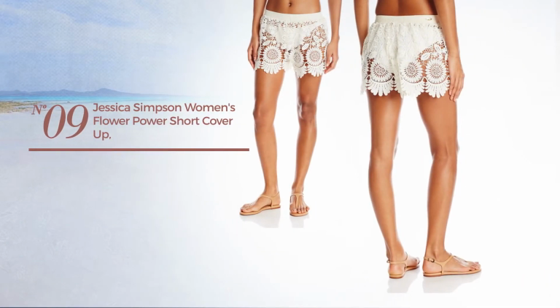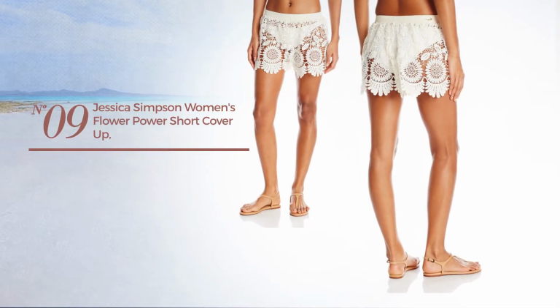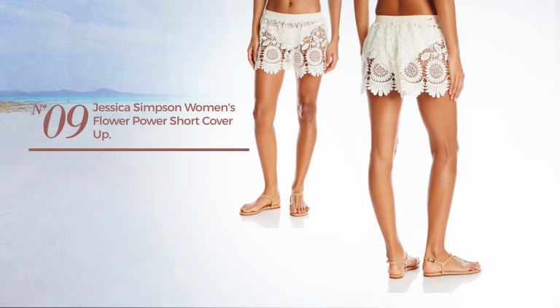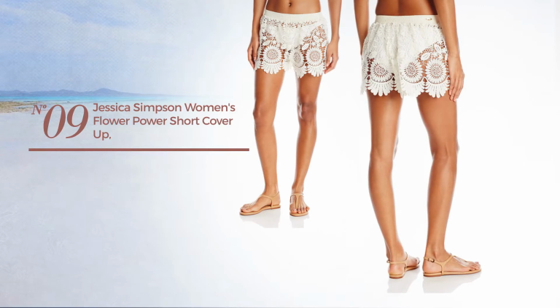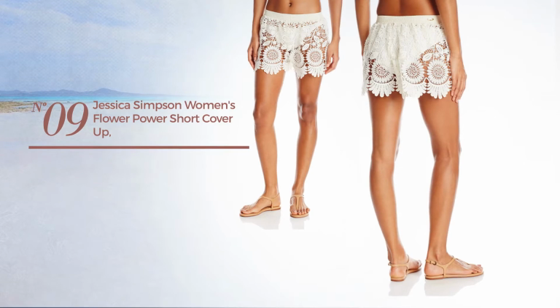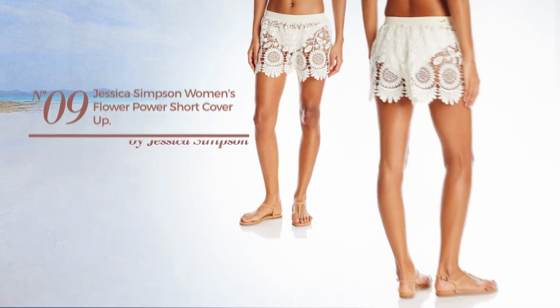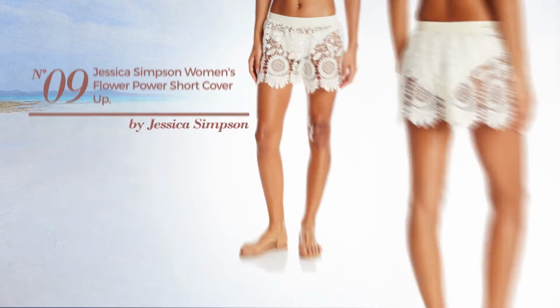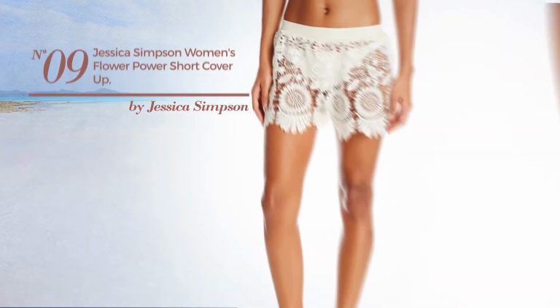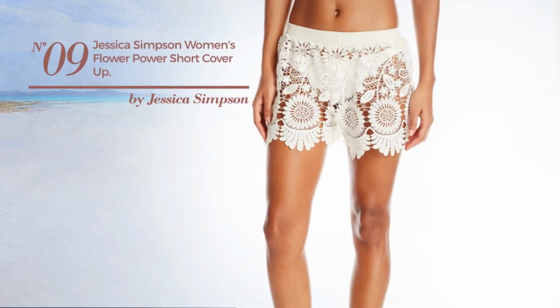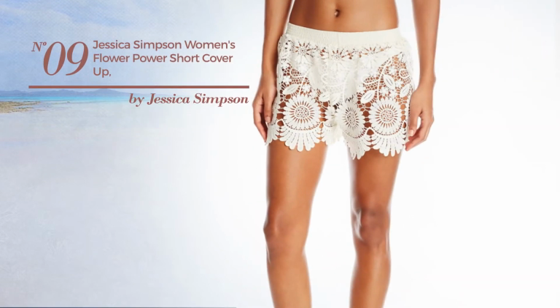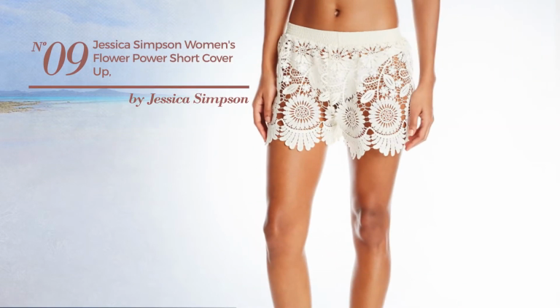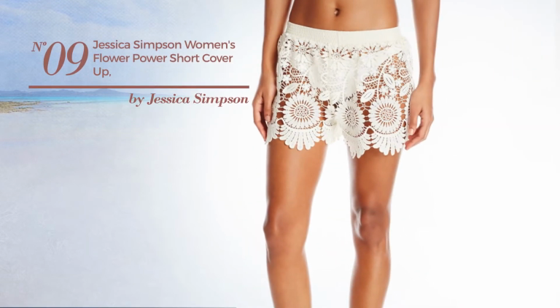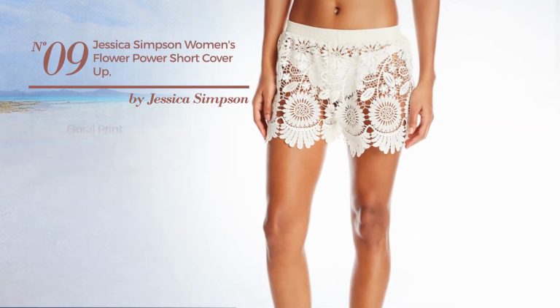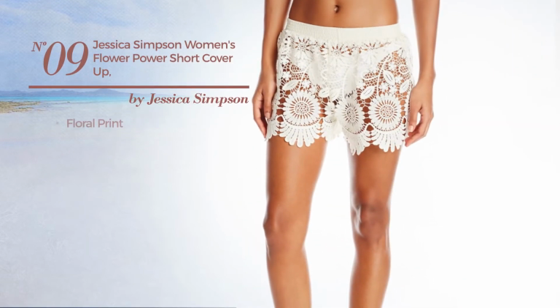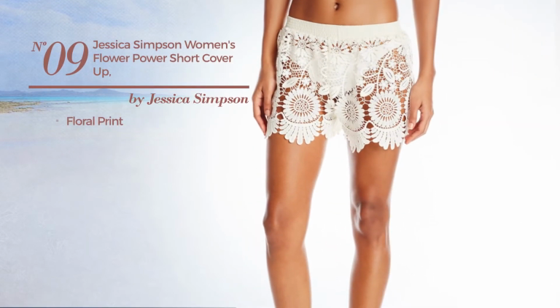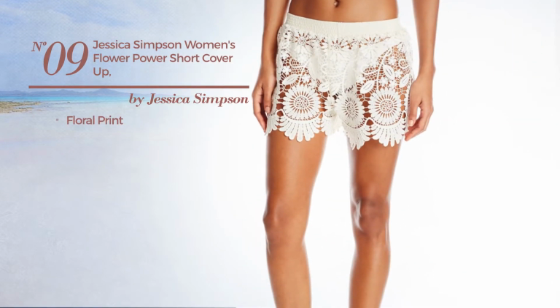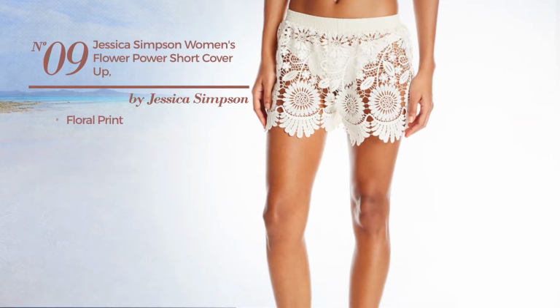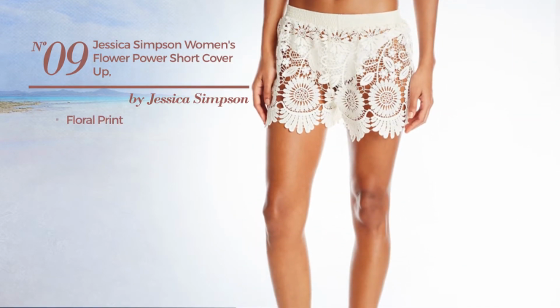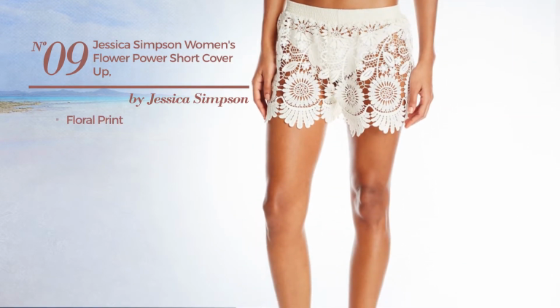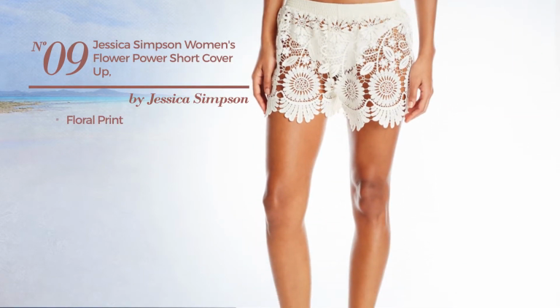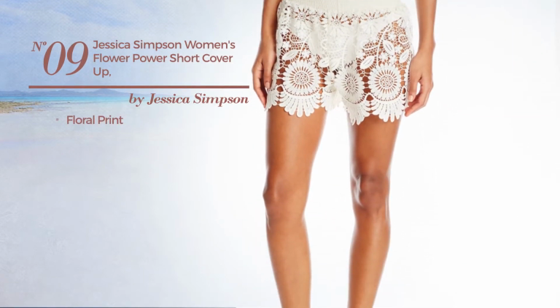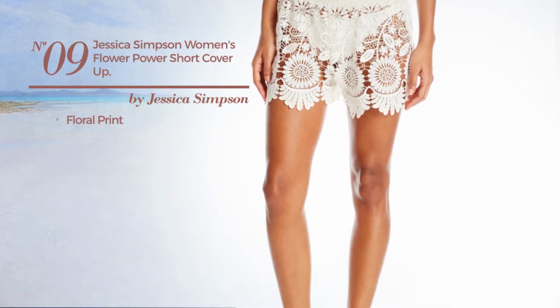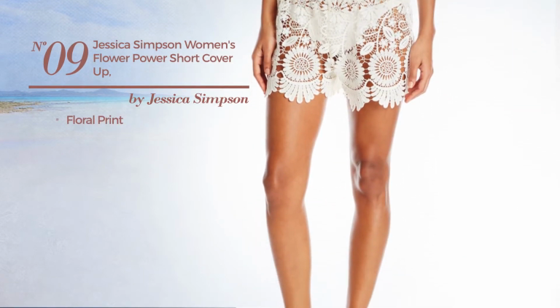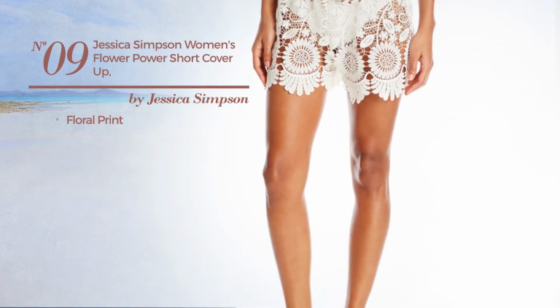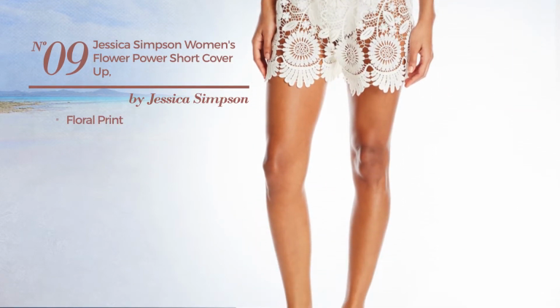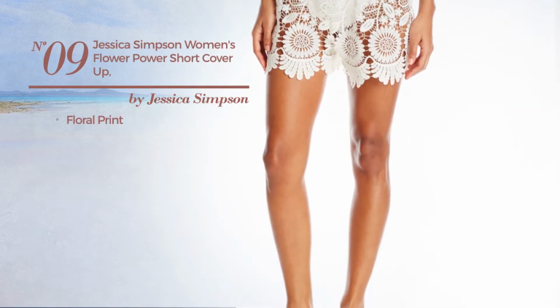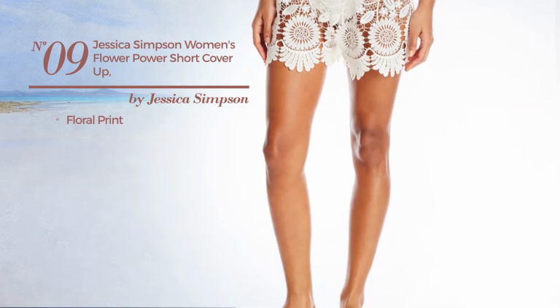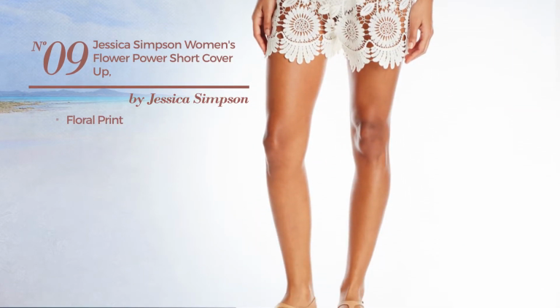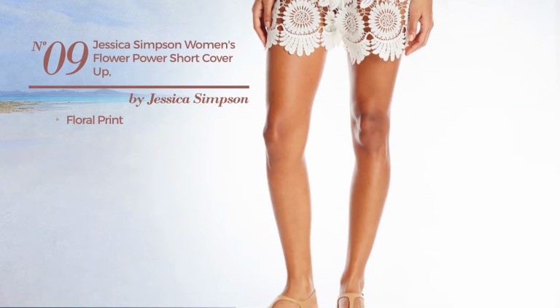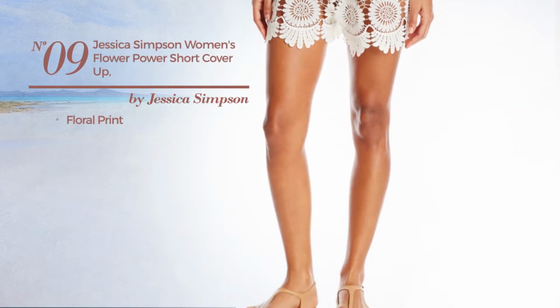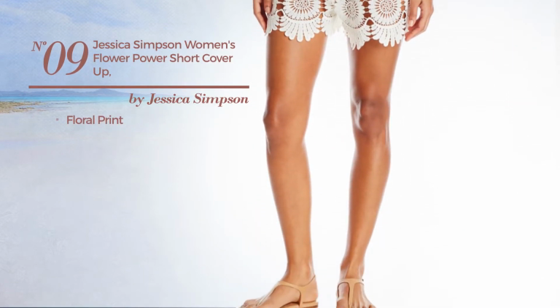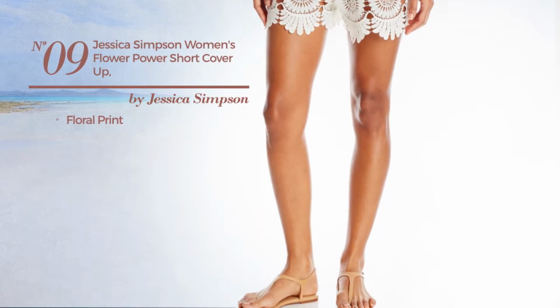Number nine featuring floral print, available in two more colors.